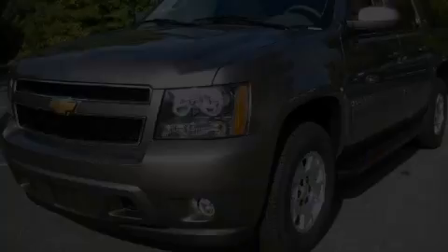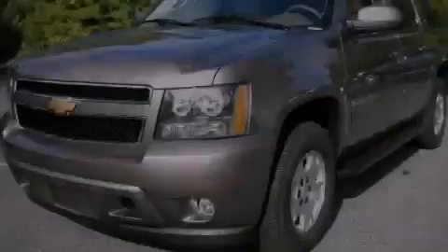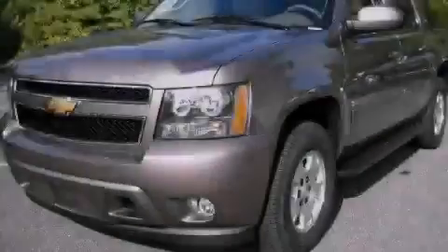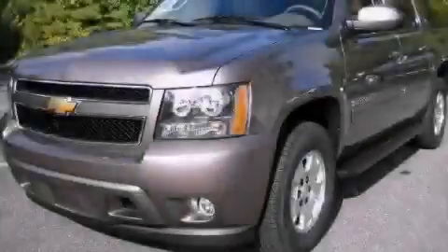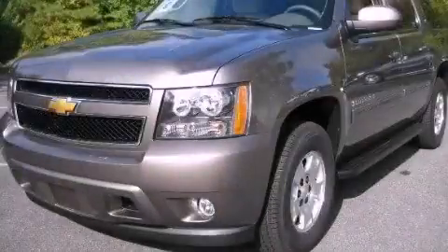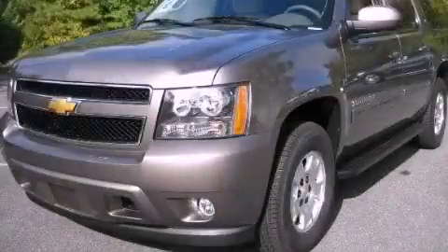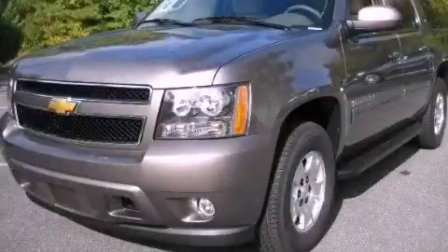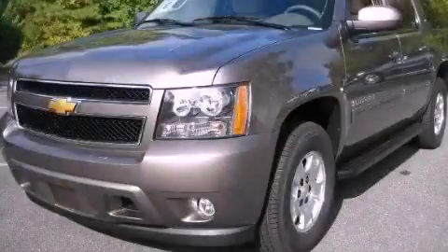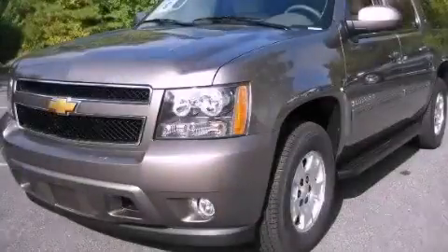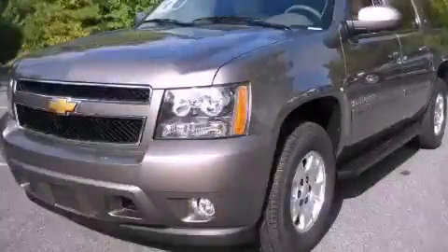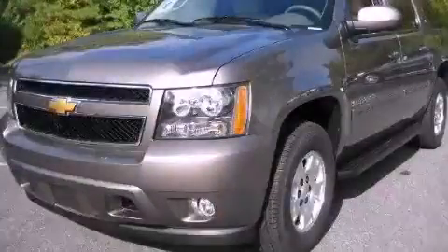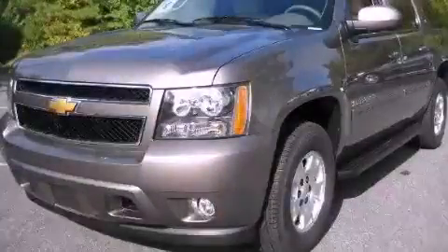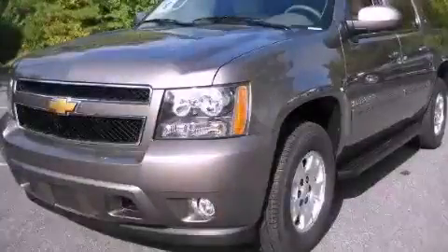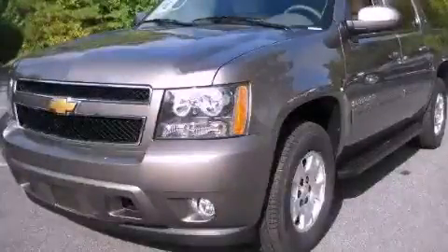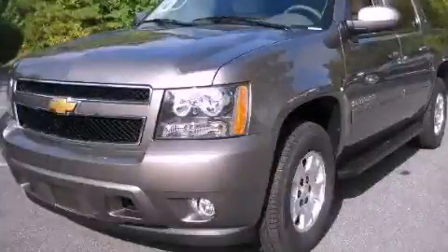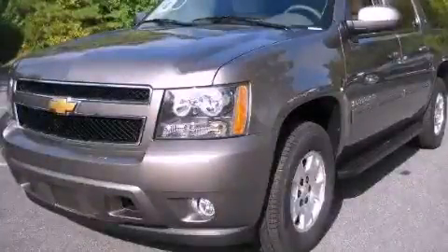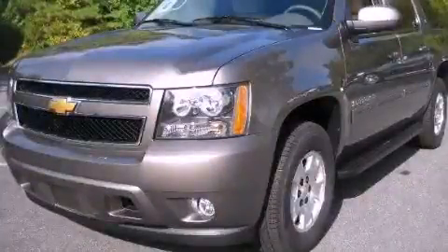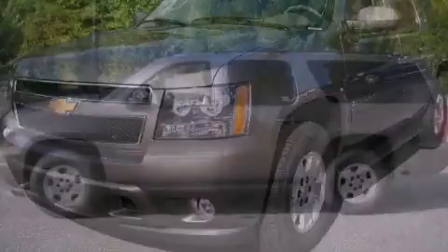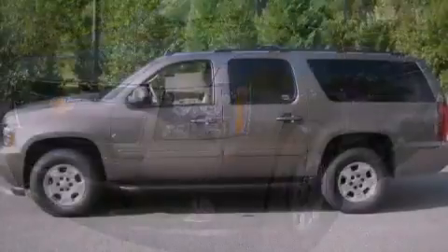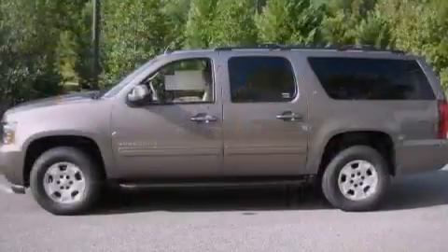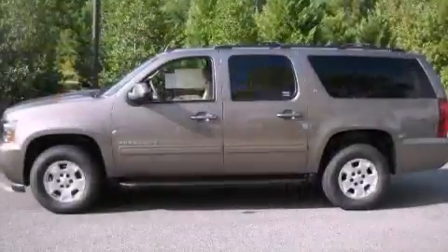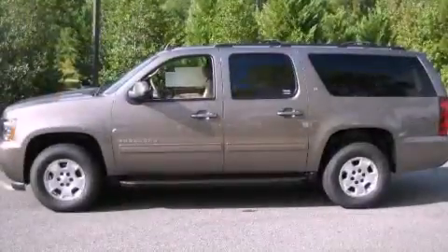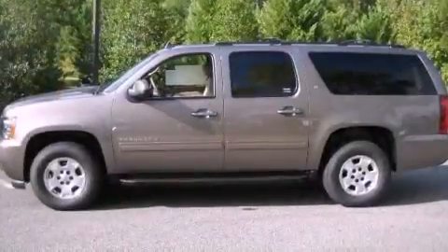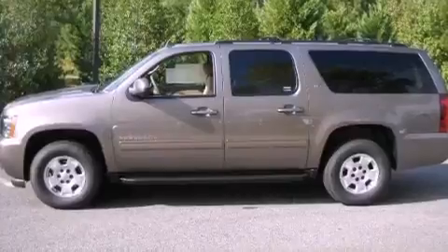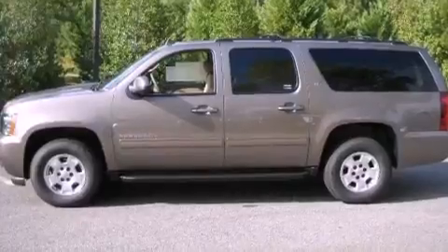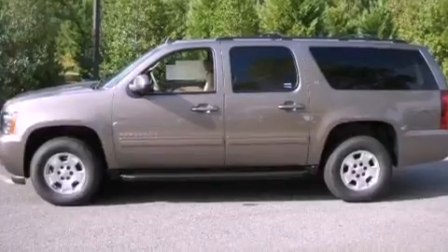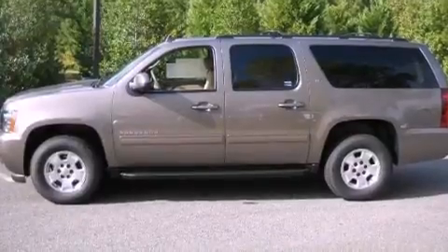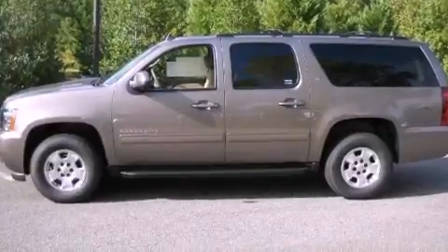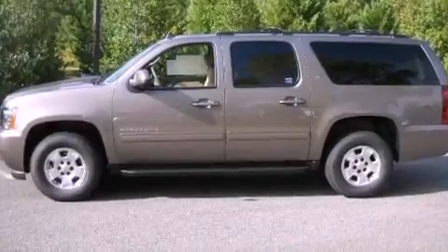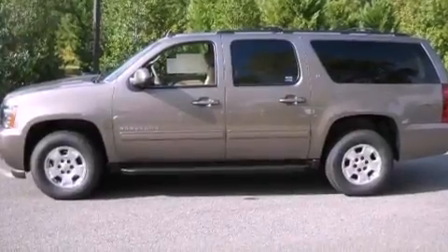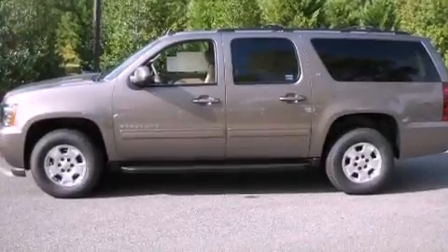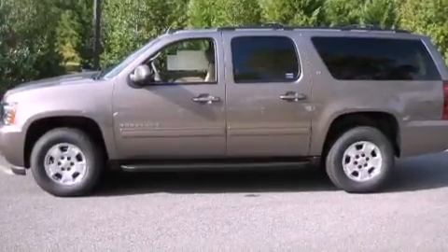This is a brand new 2012 Chevrolet Suburban for when safety, size, and space are of importance.